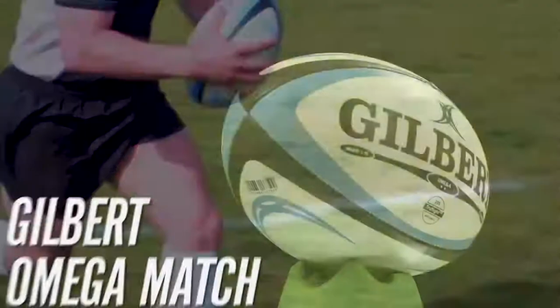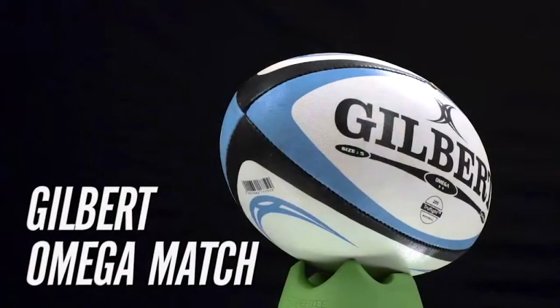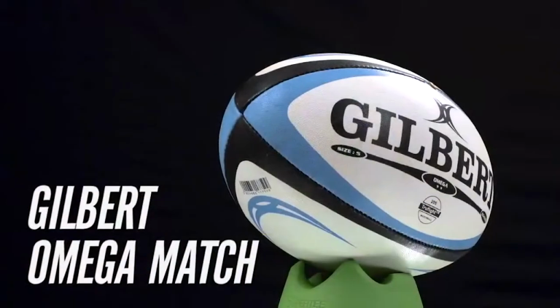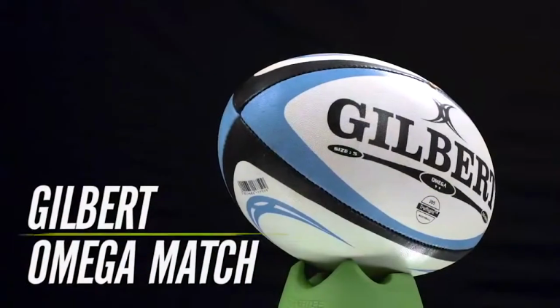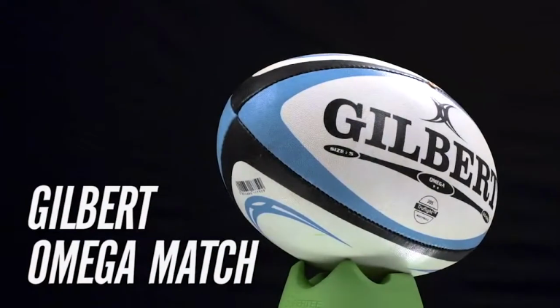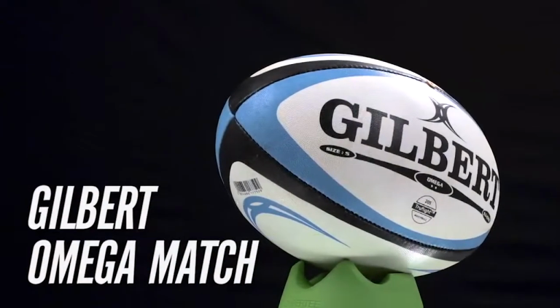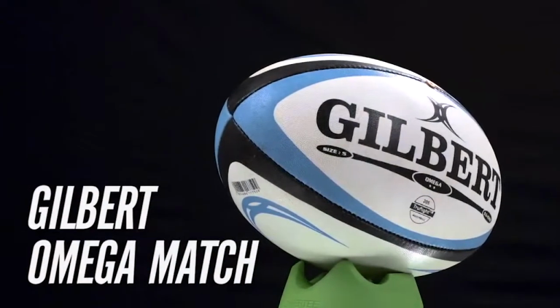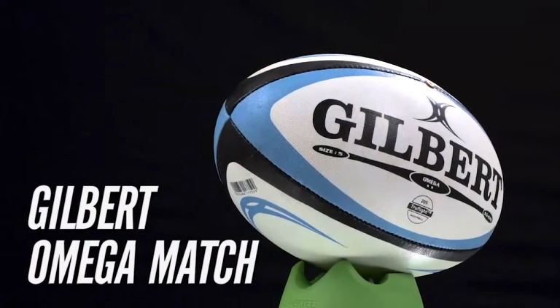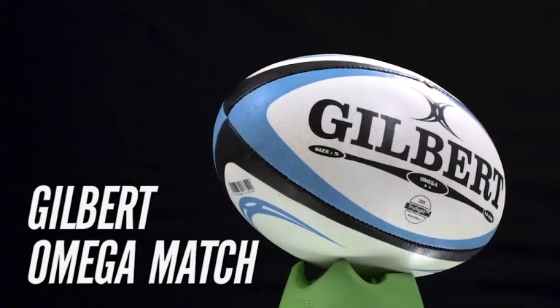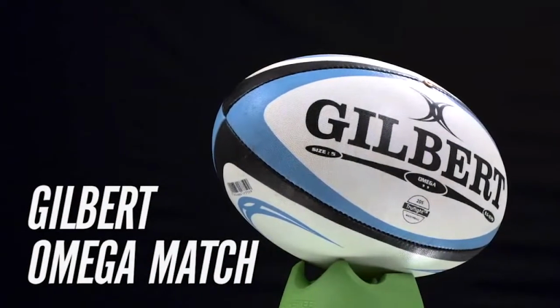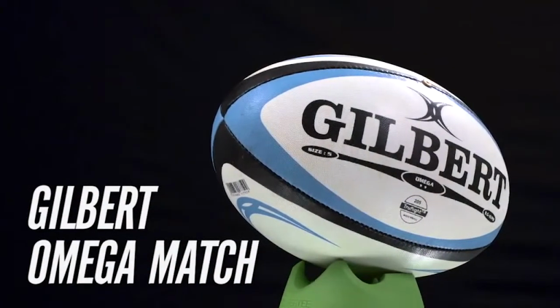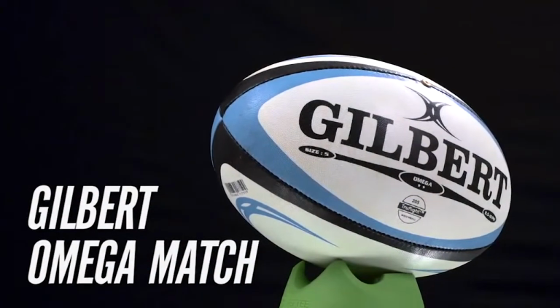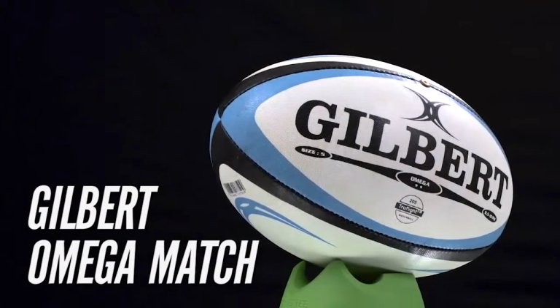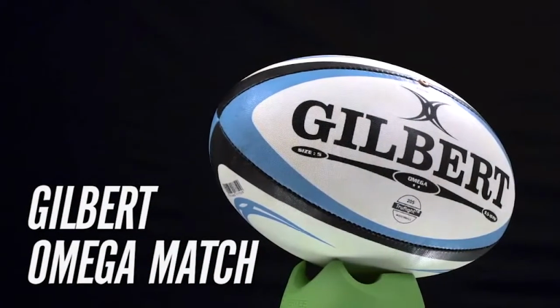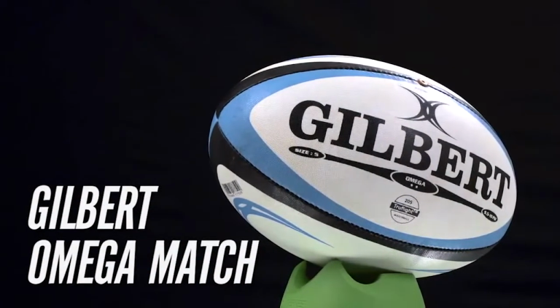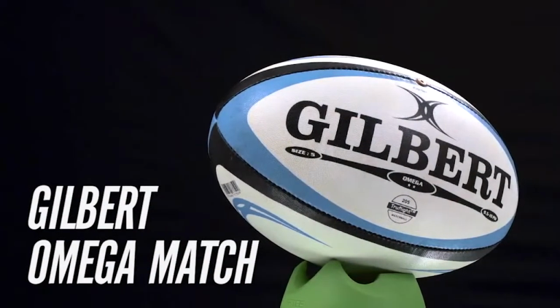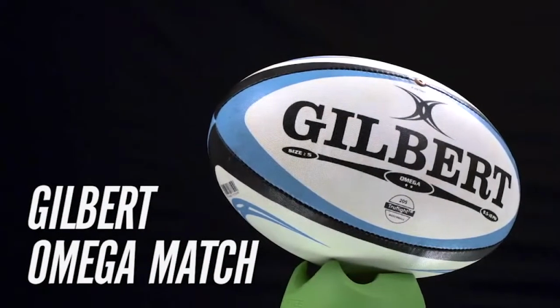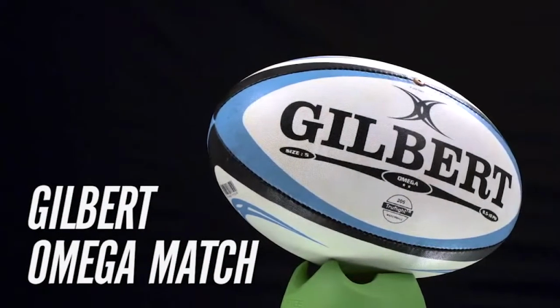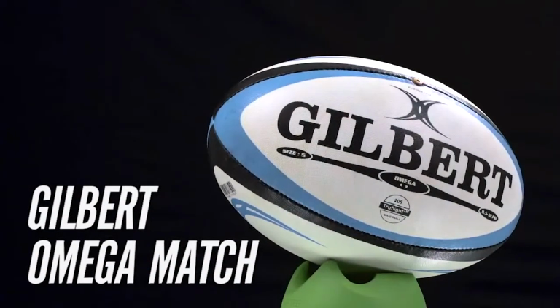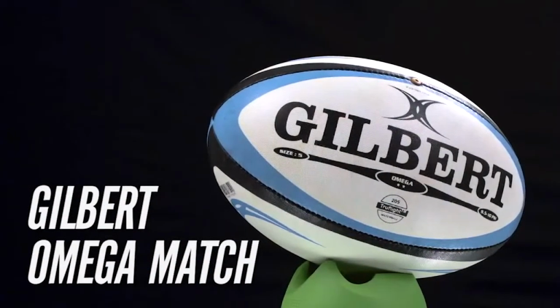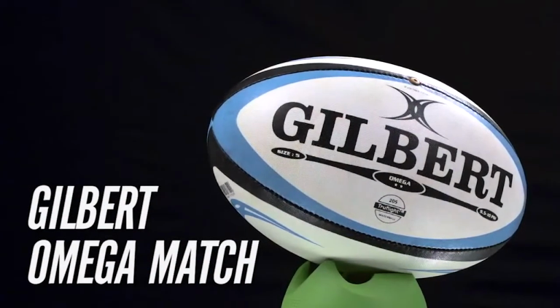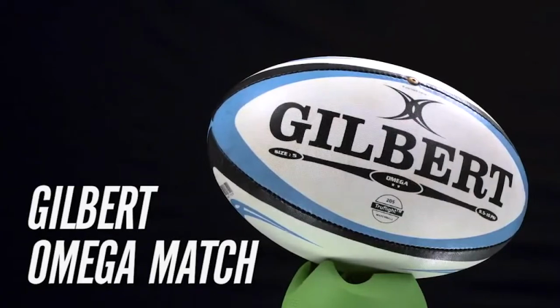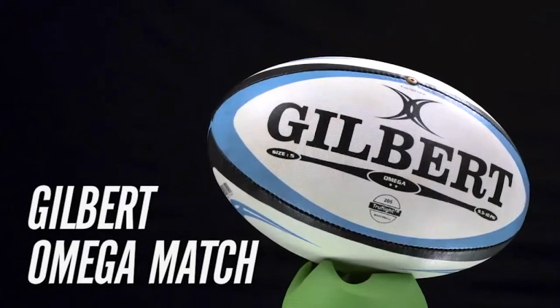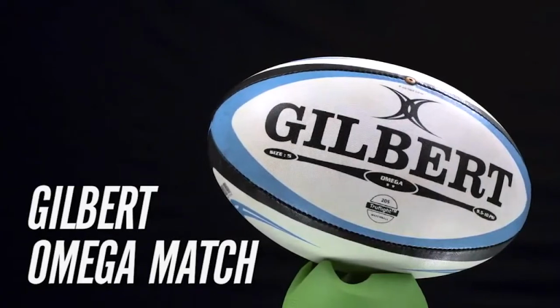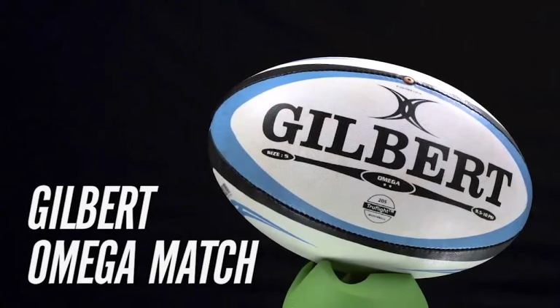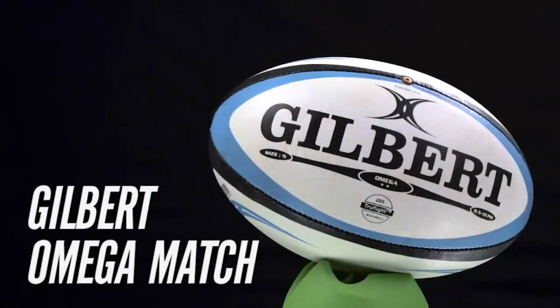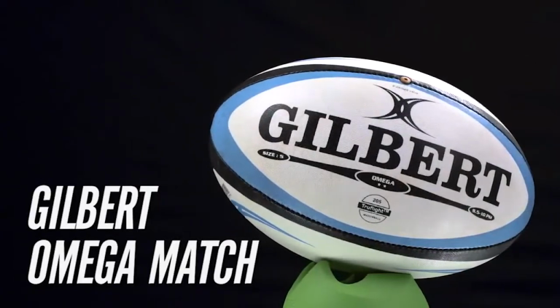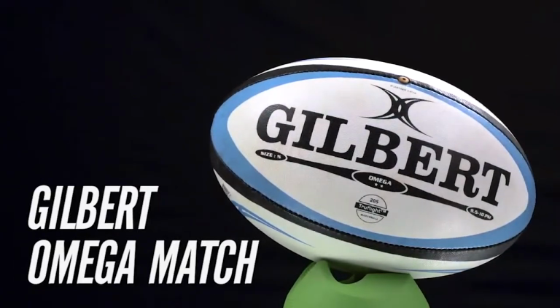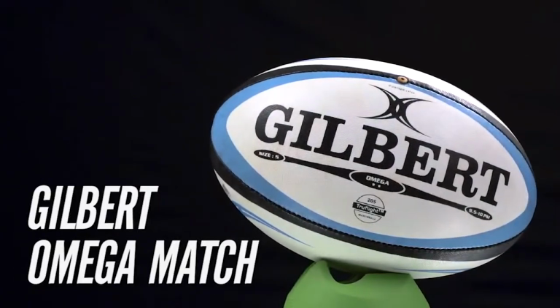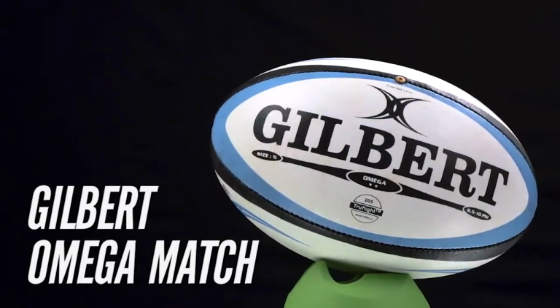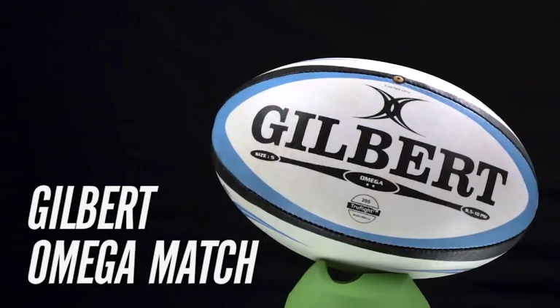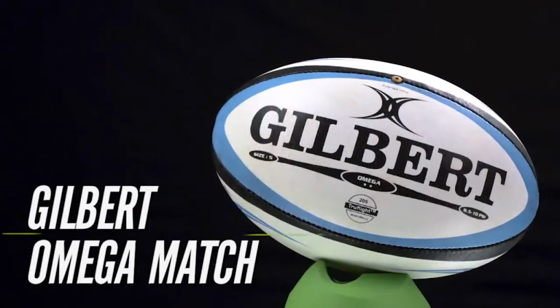The size 5 Omega Match ball is a perfect entry-level match ball, ready for kickoff straight from the box.